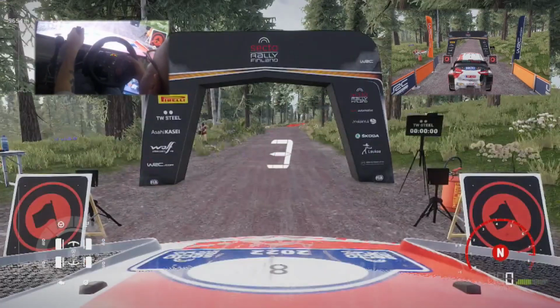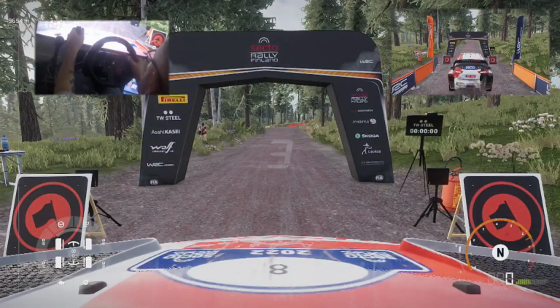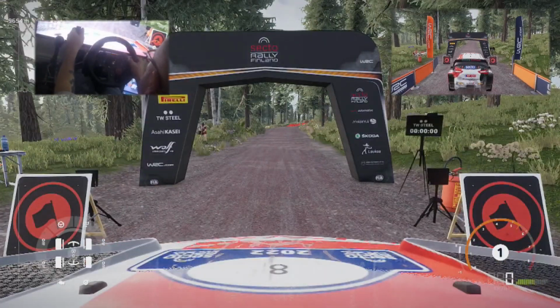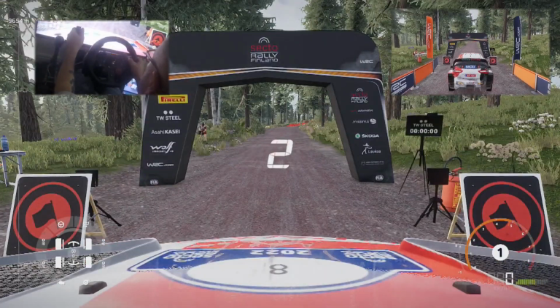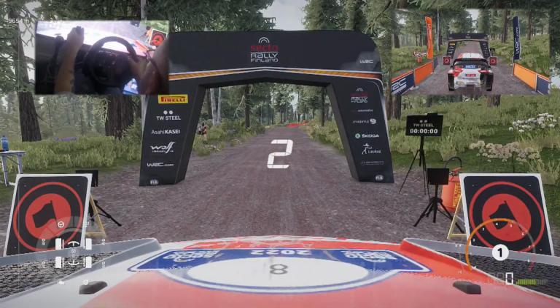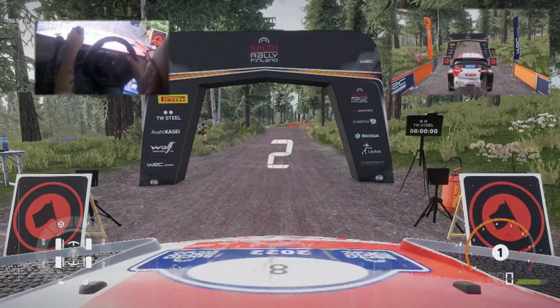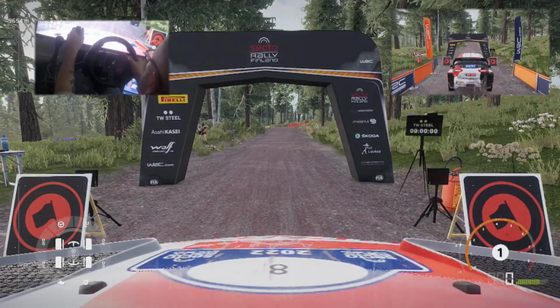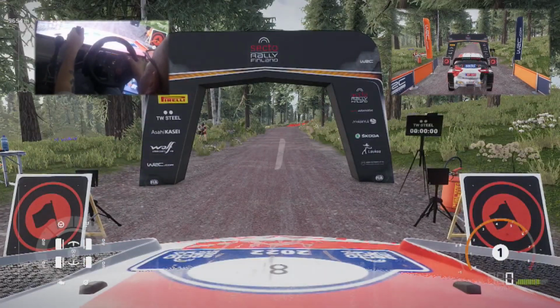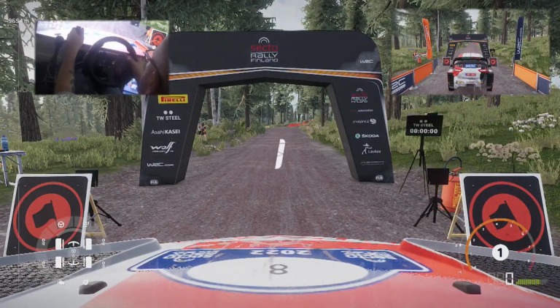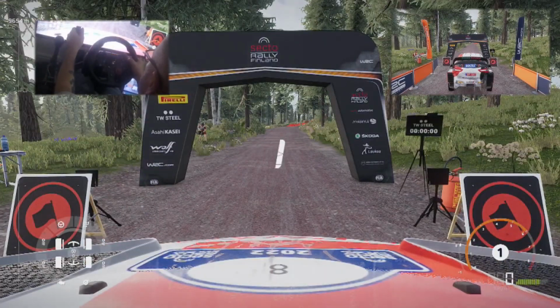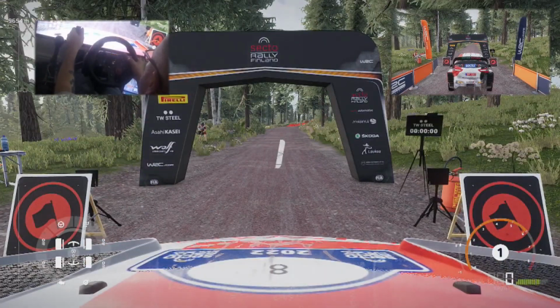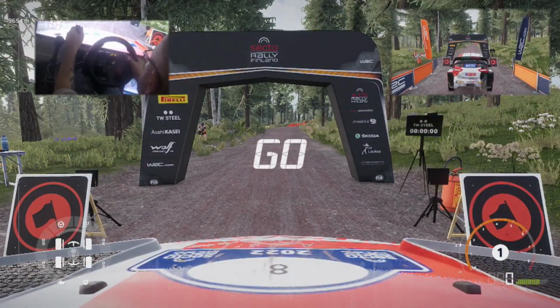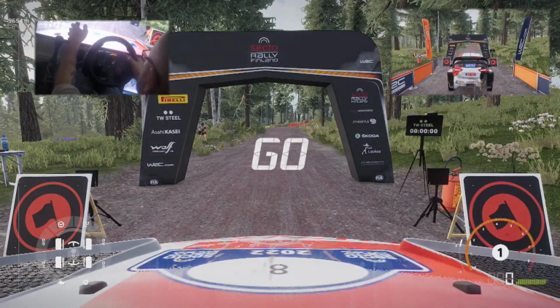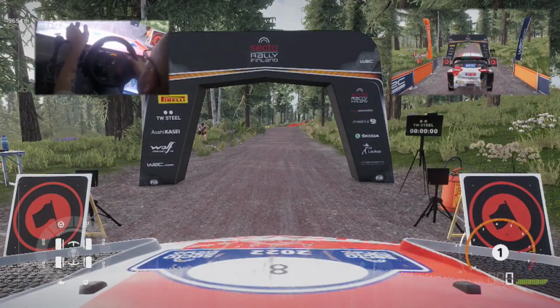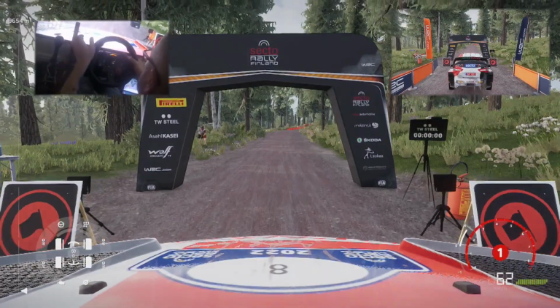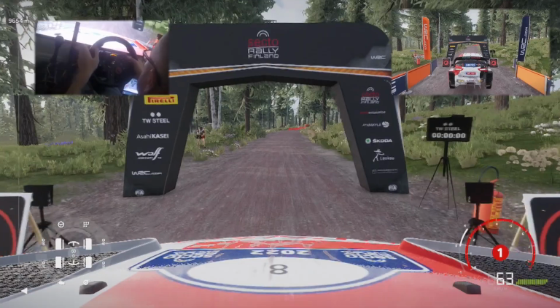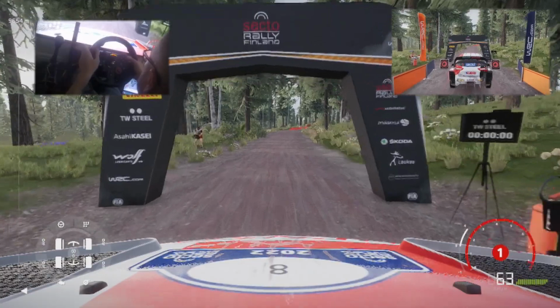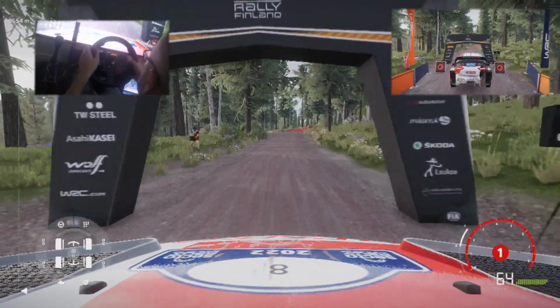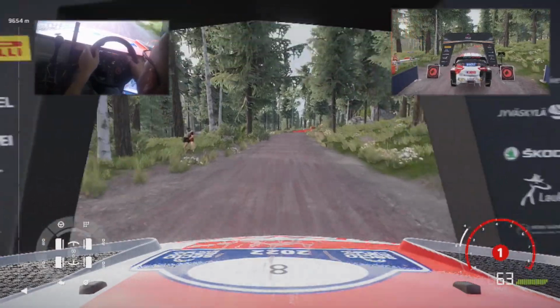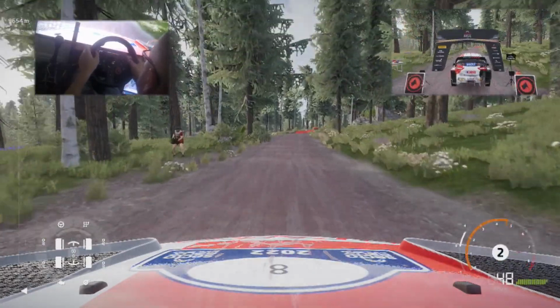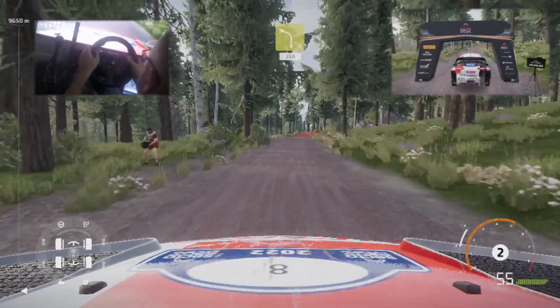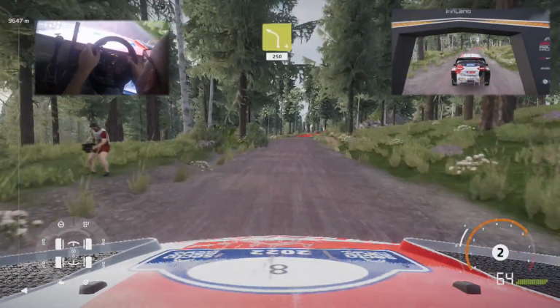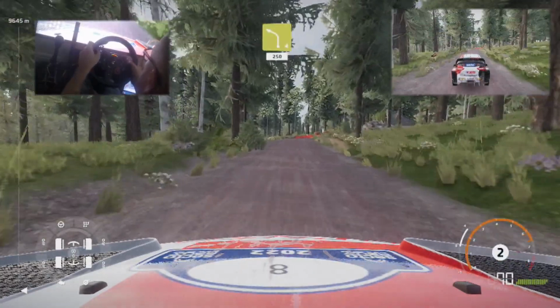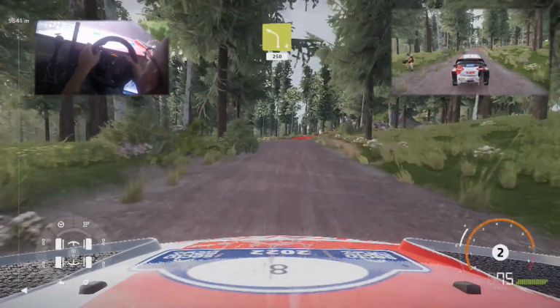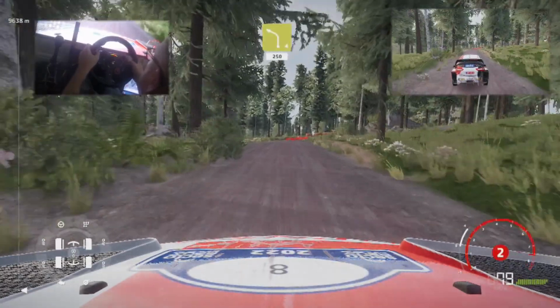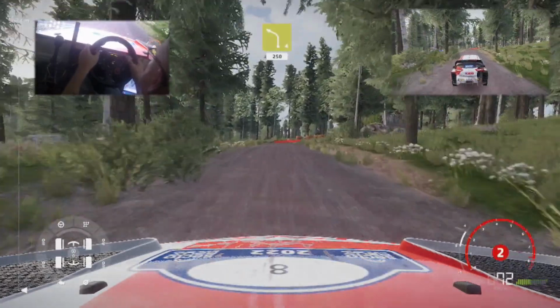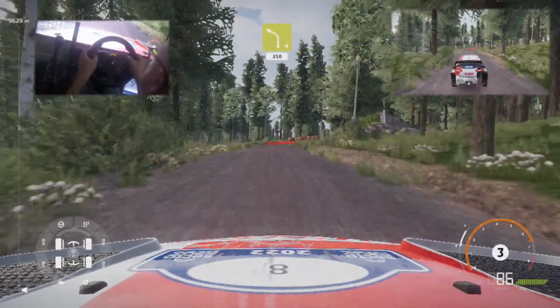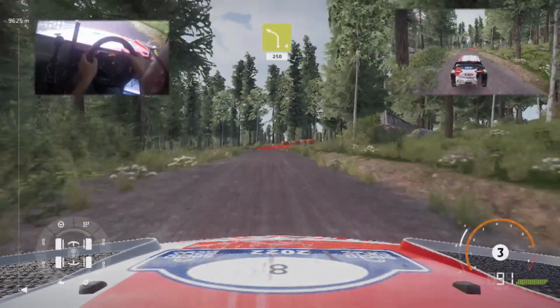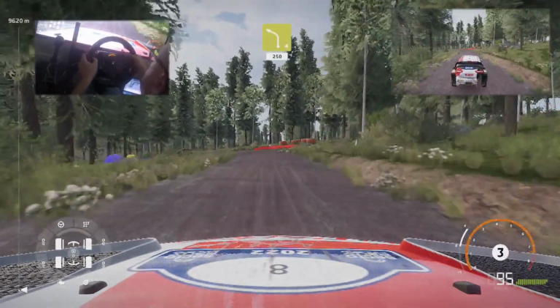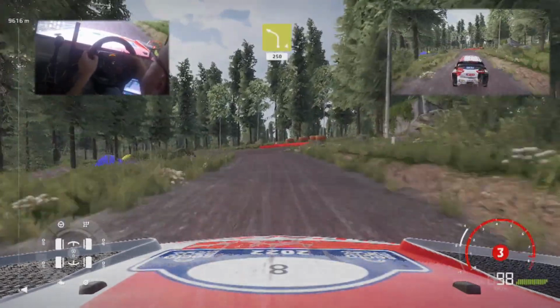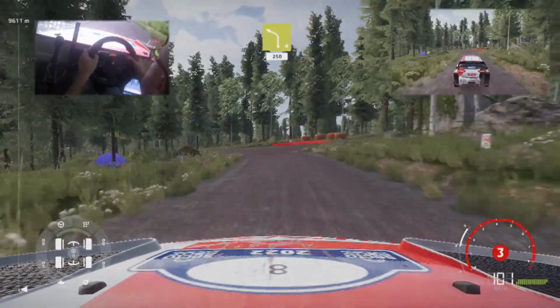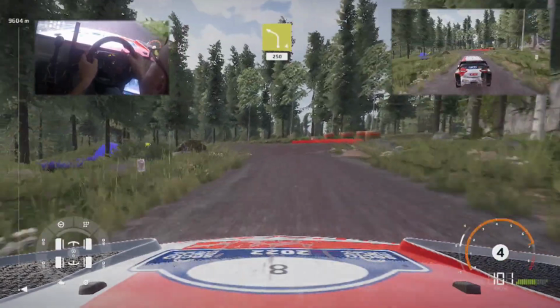3, 2, 1, off we go! 50, left foot cut, keep in, 250.